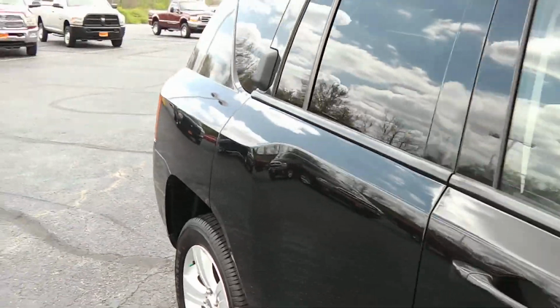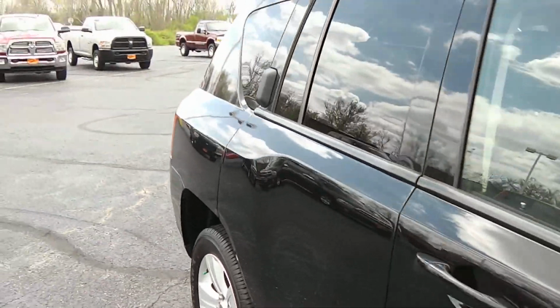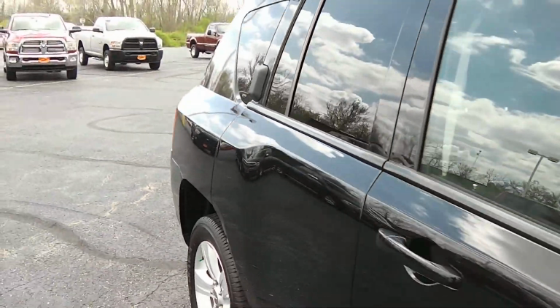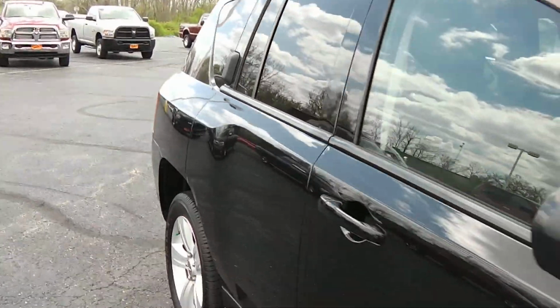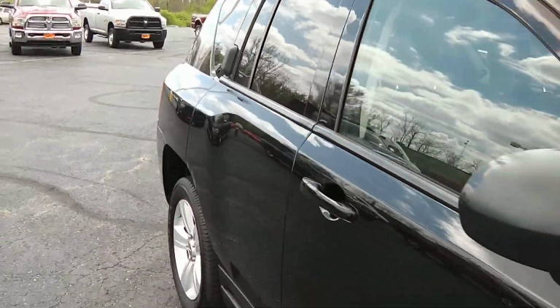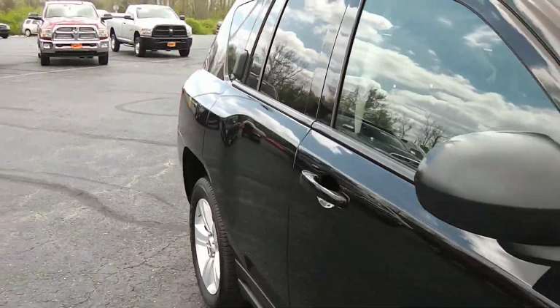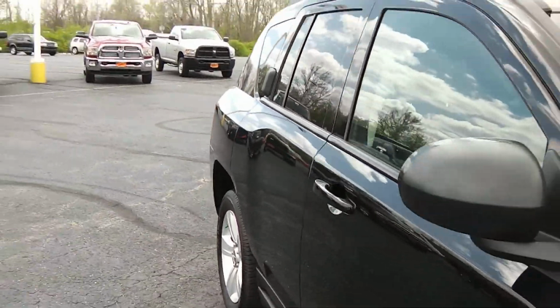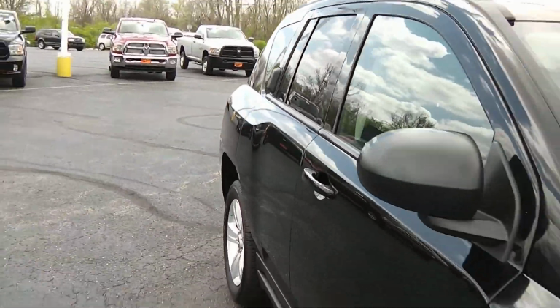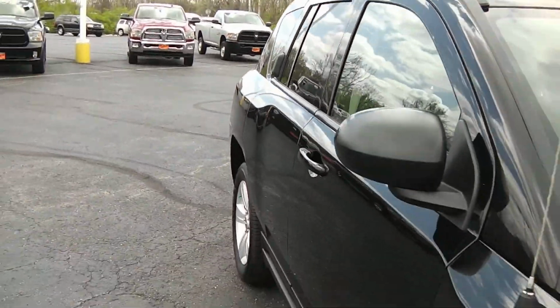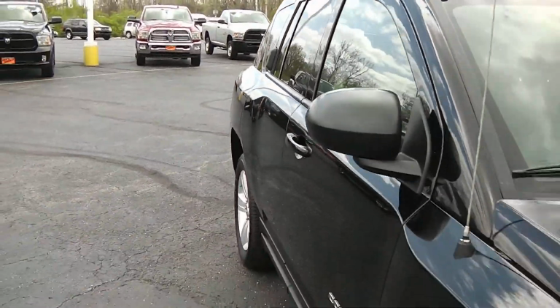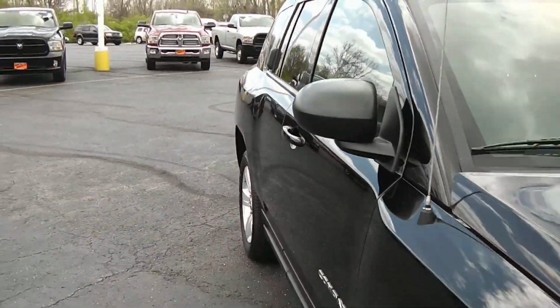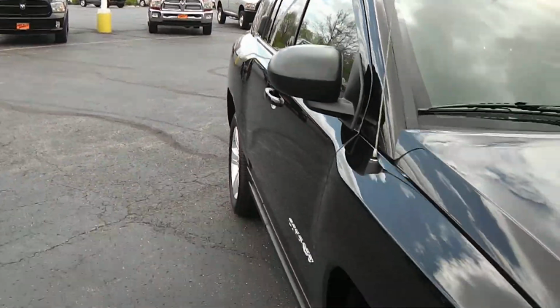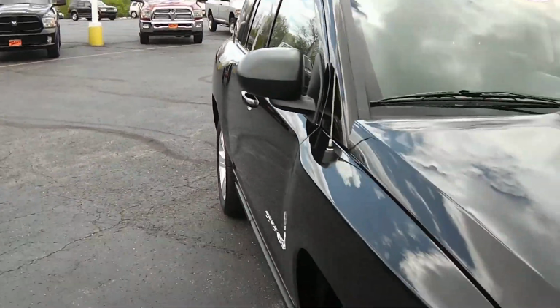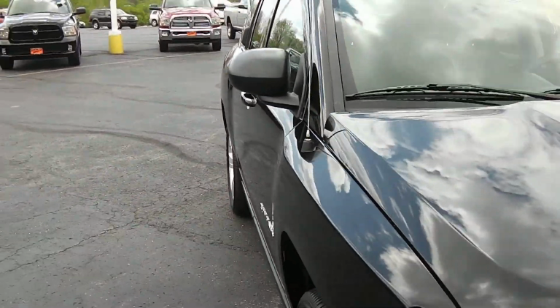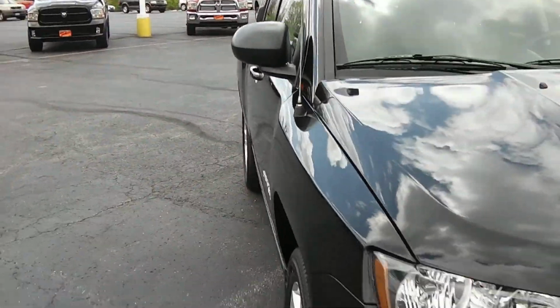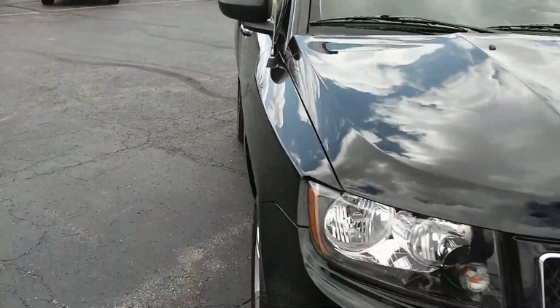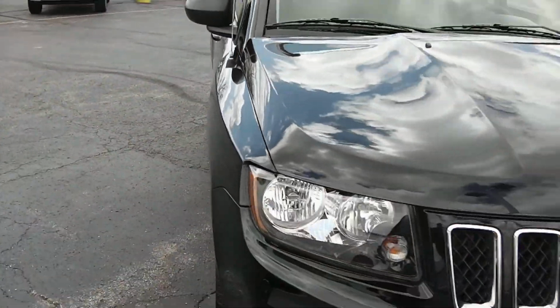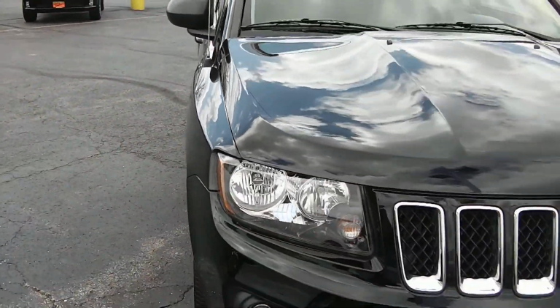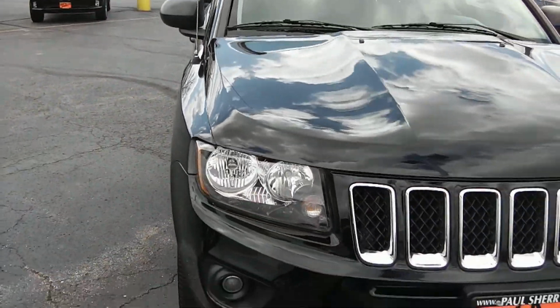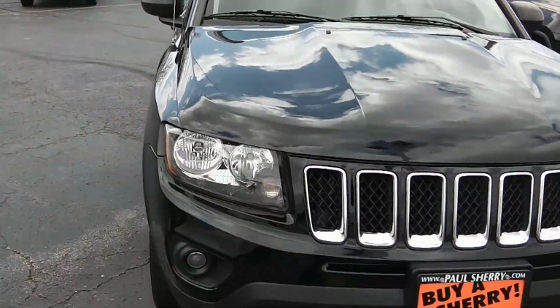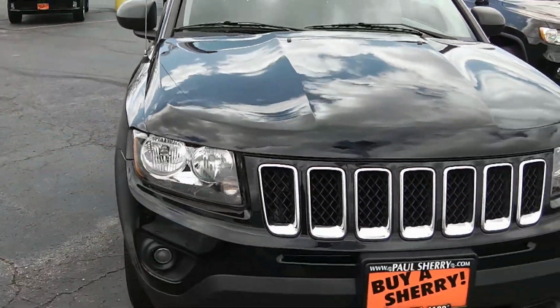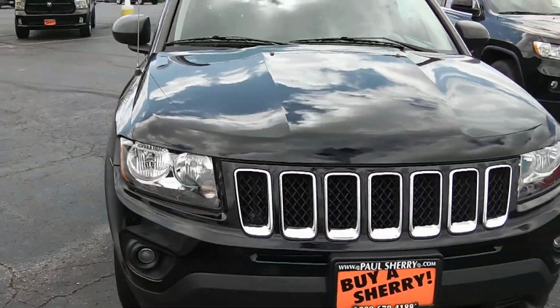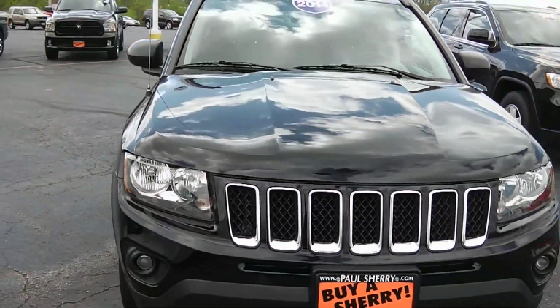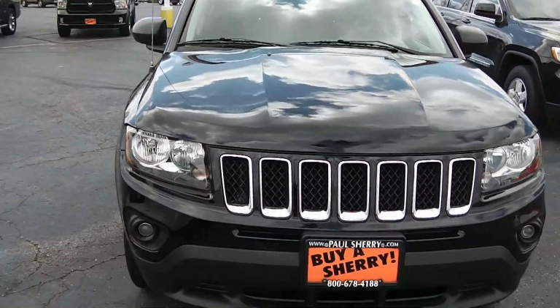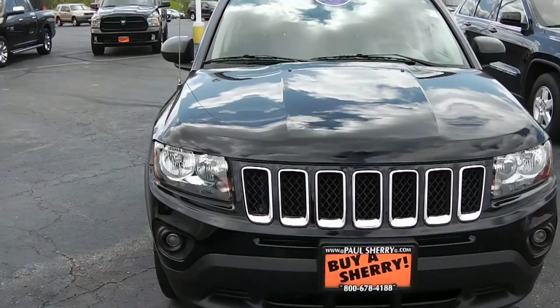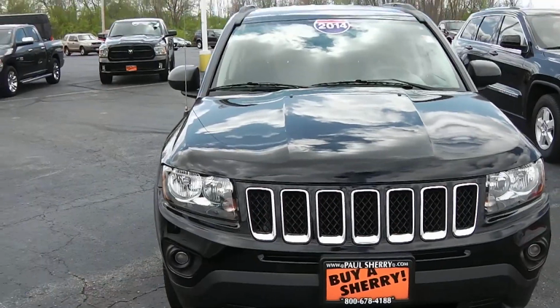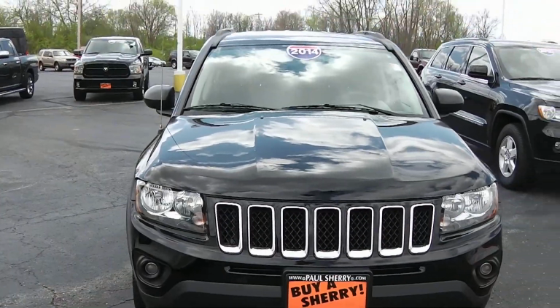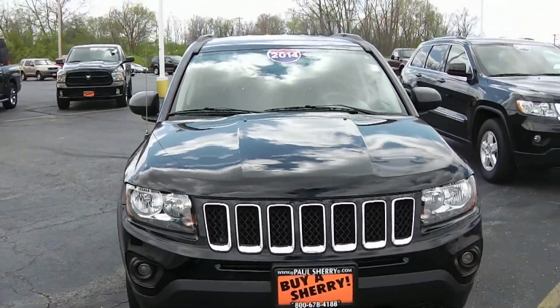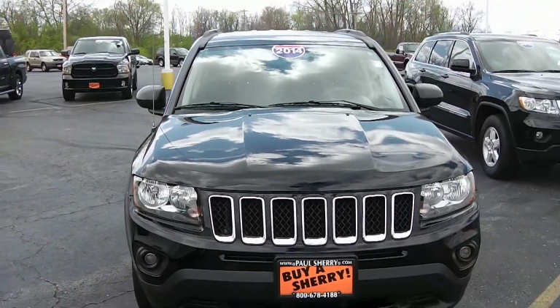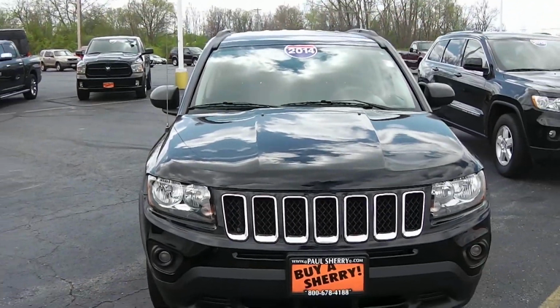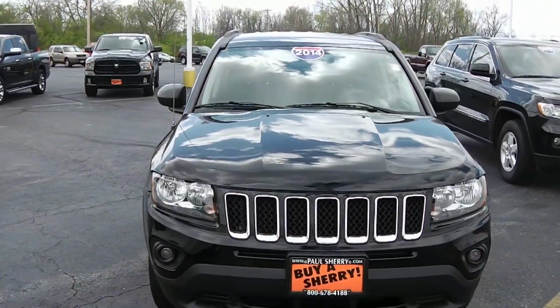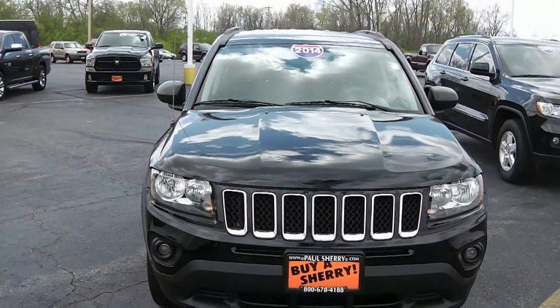Once again, it's a 2014 Jeep Compass, black in color.